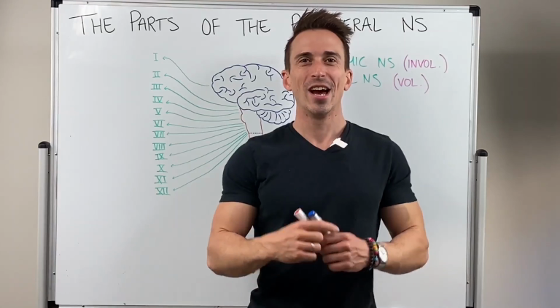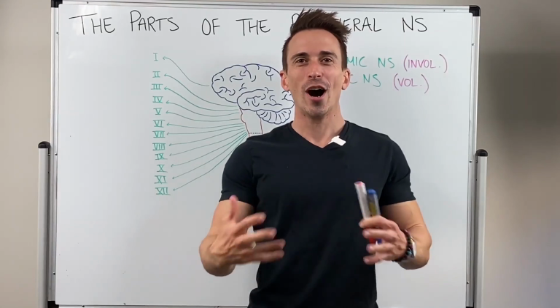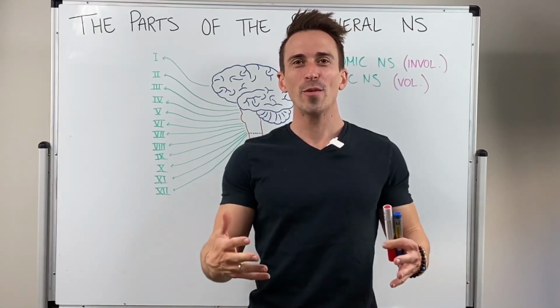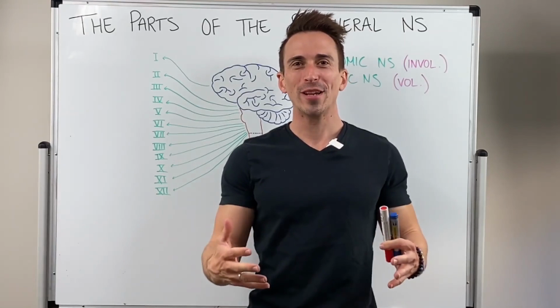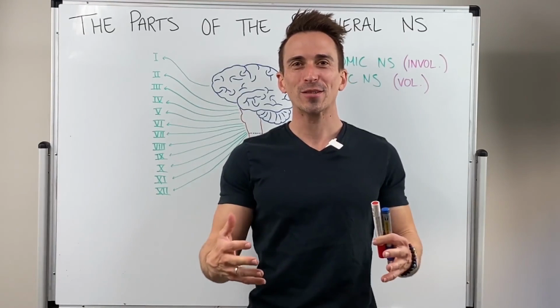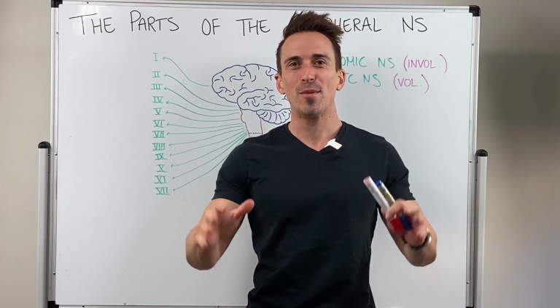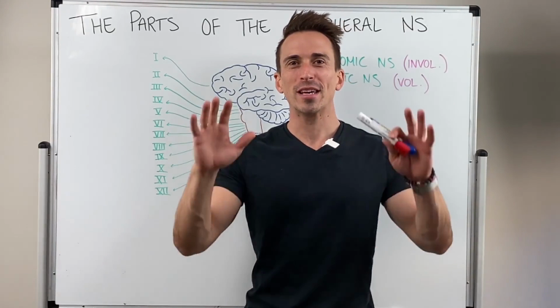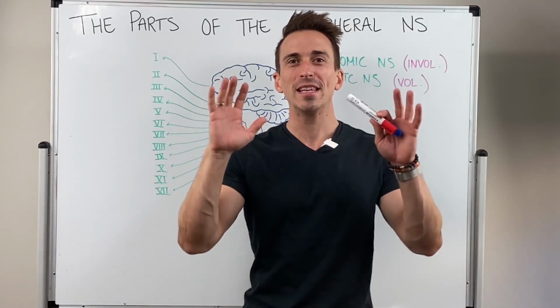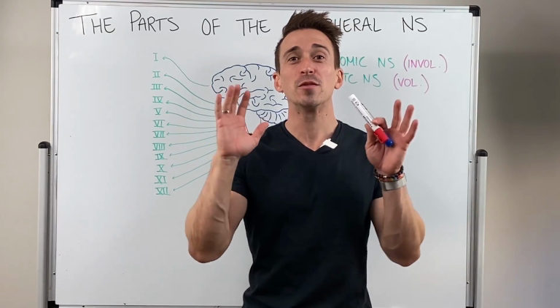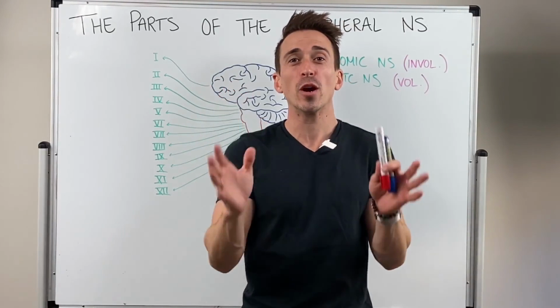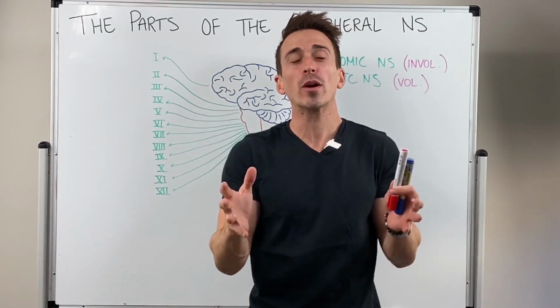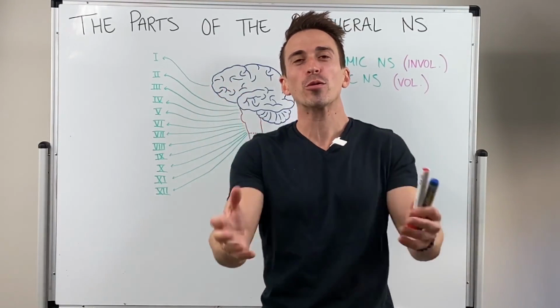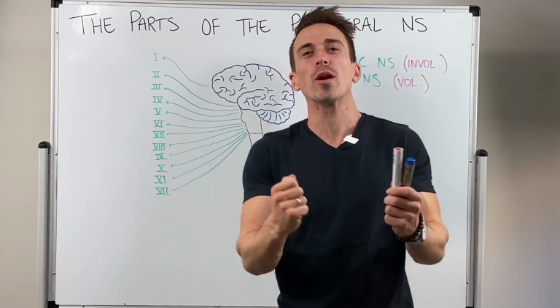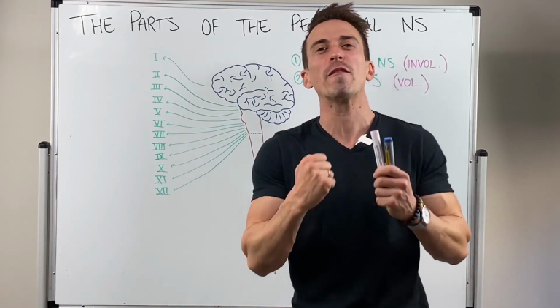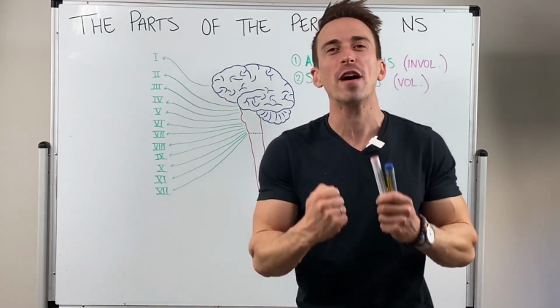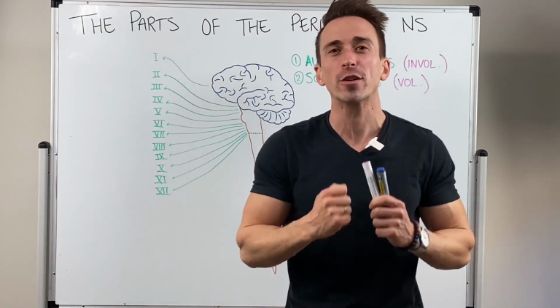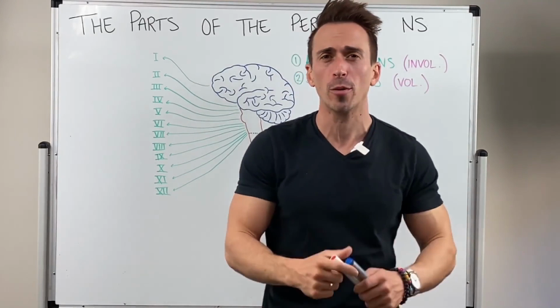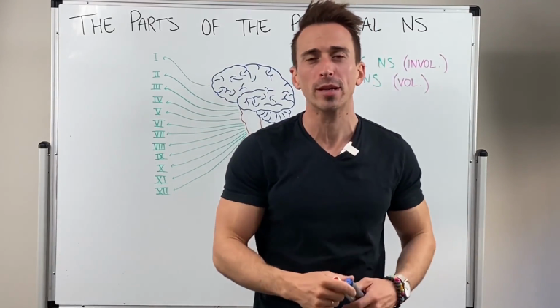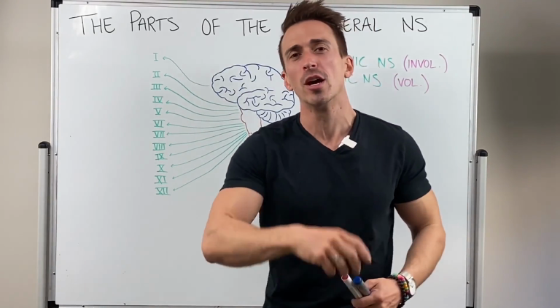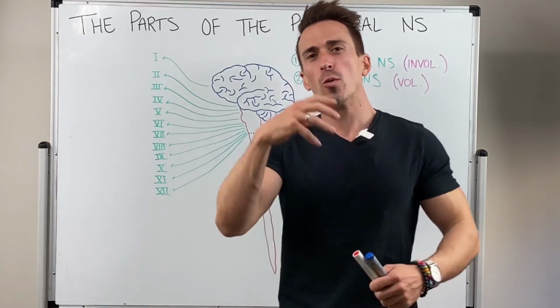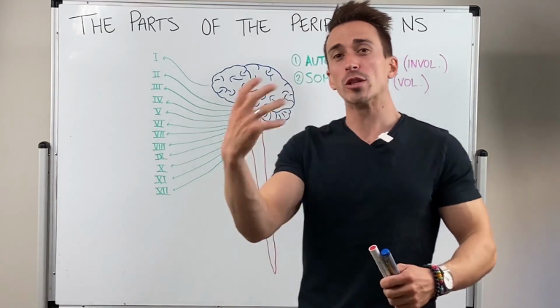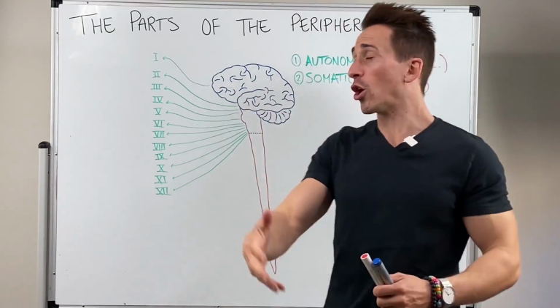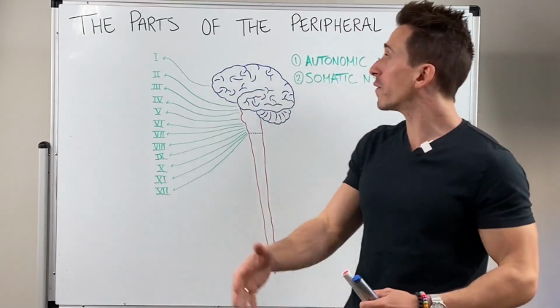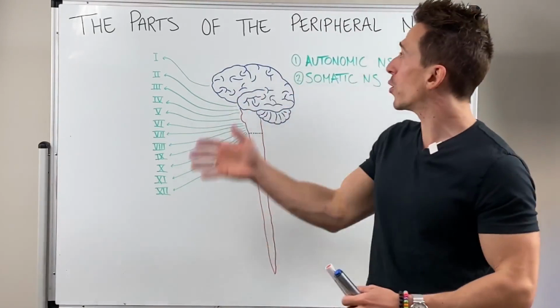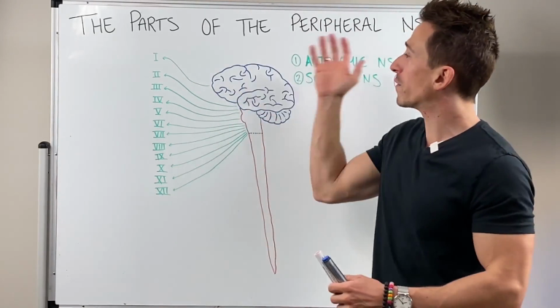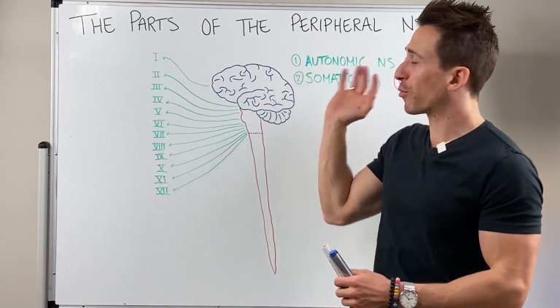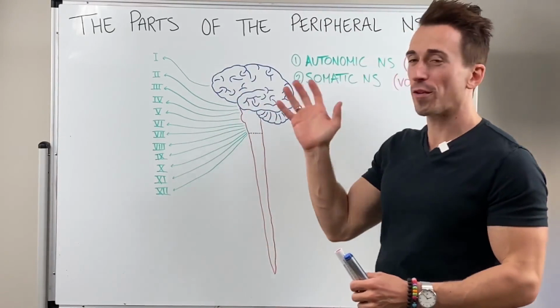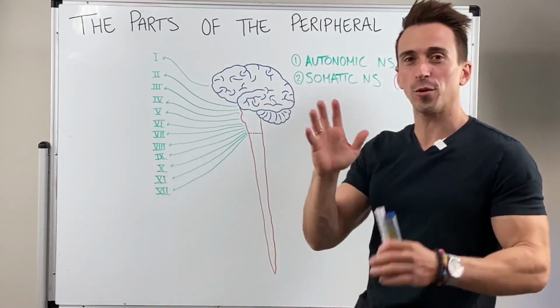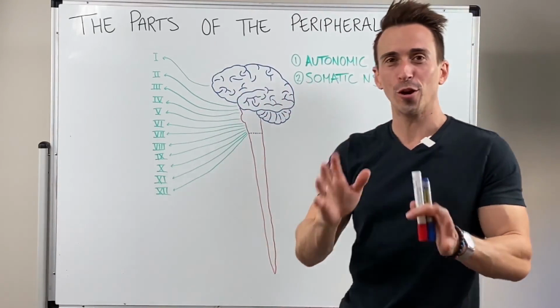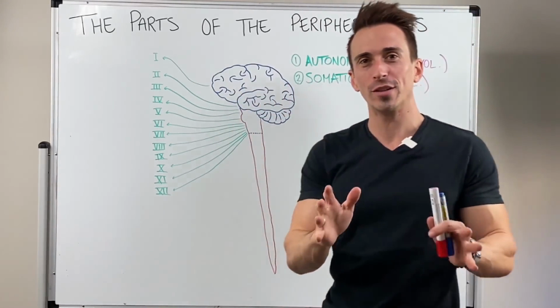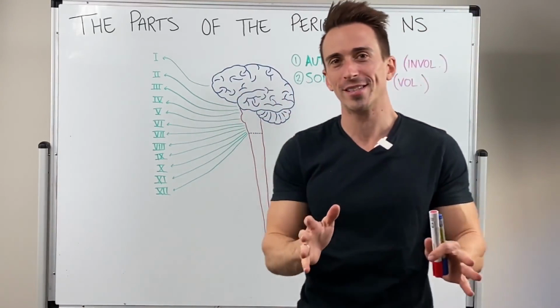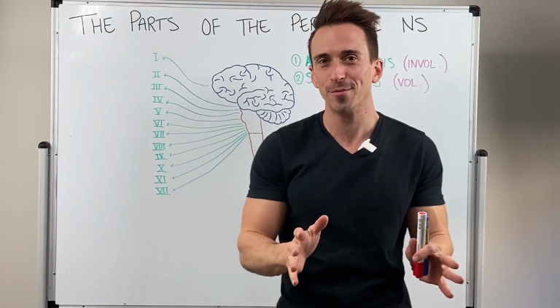Hi everybody. Dr. Mike here. In this video, we're going through one of my favorite topics, which is an overview of the peripheral nervous system.